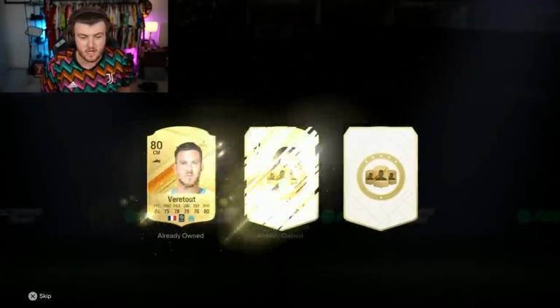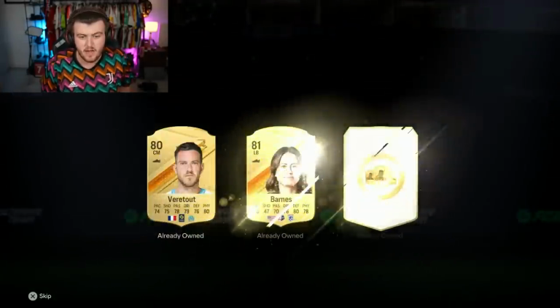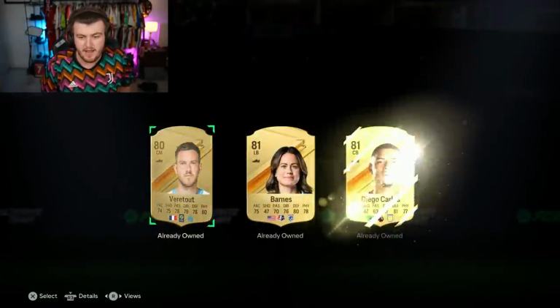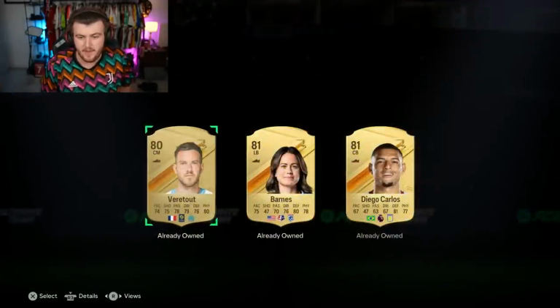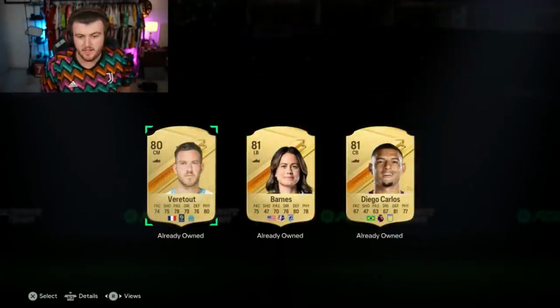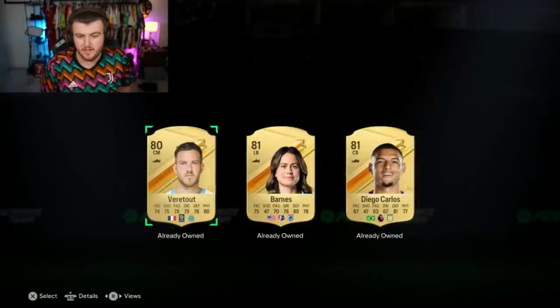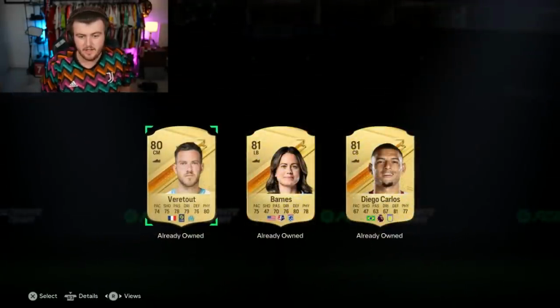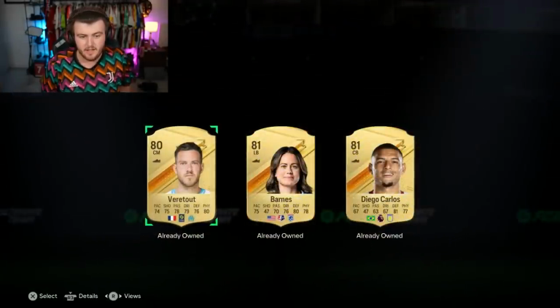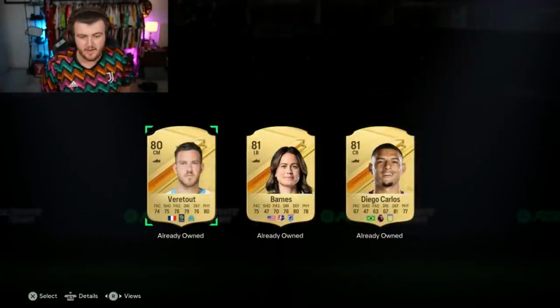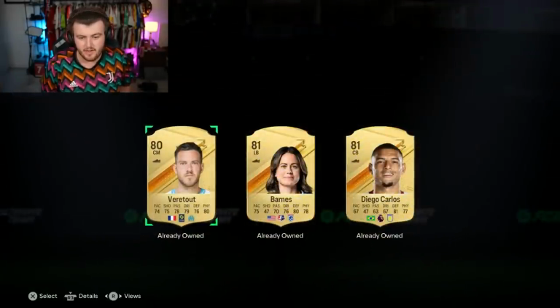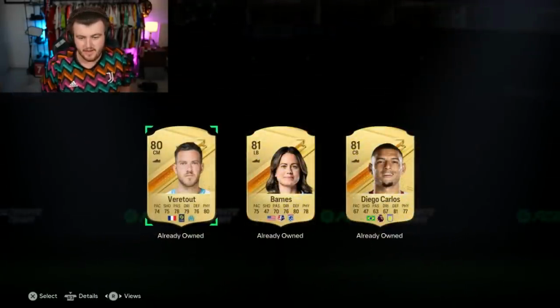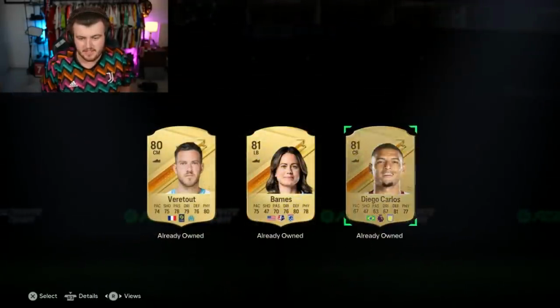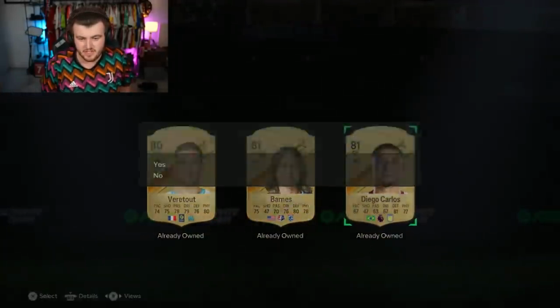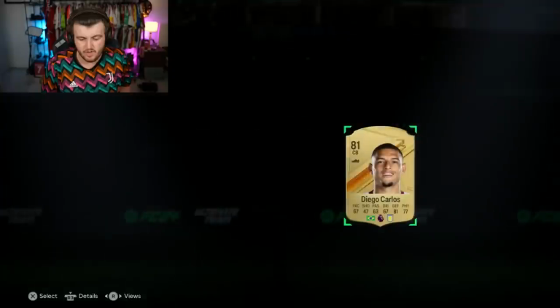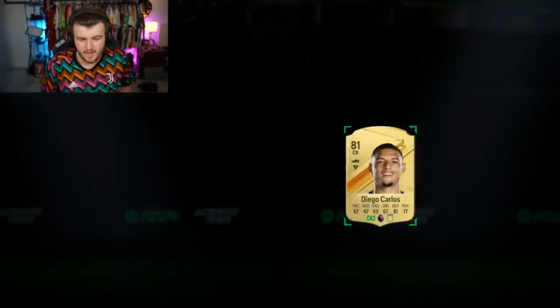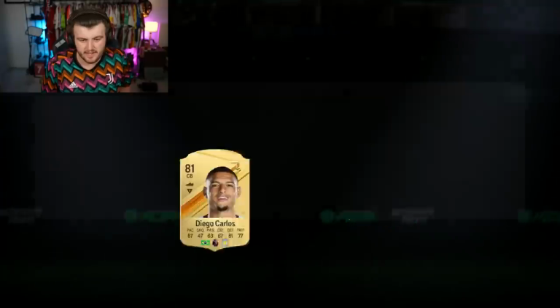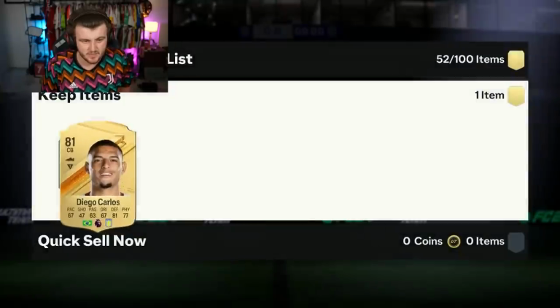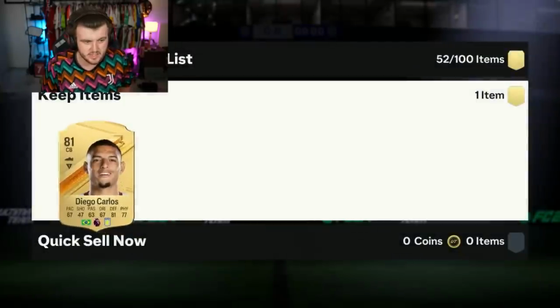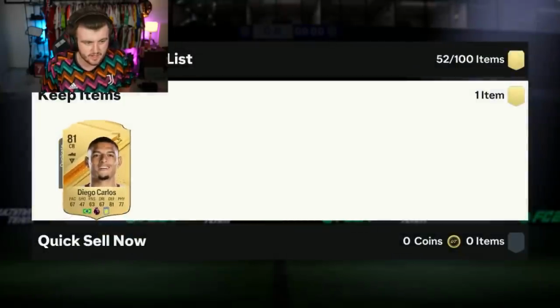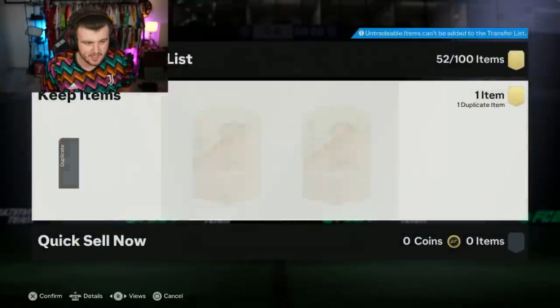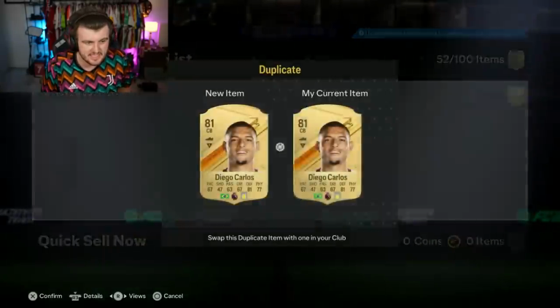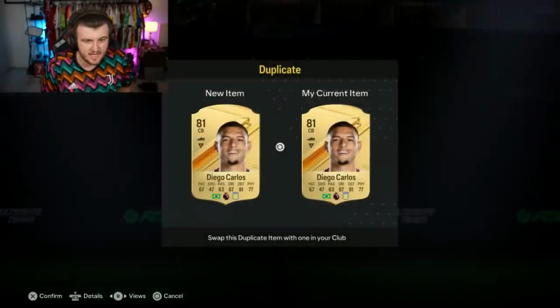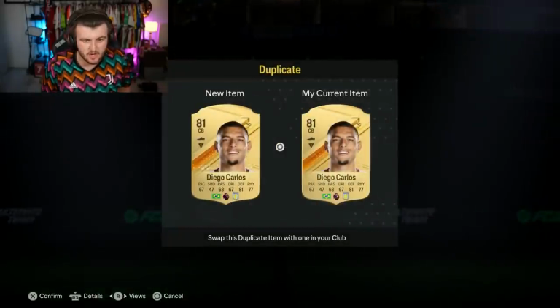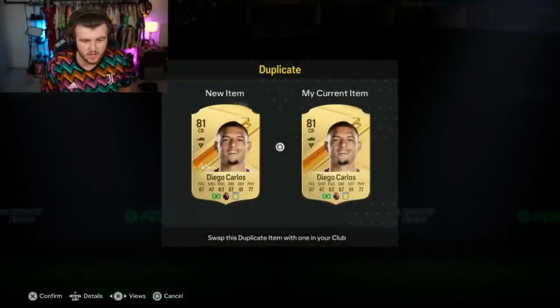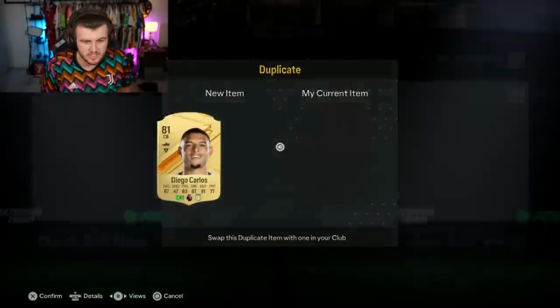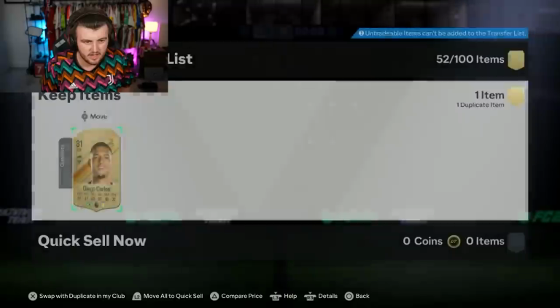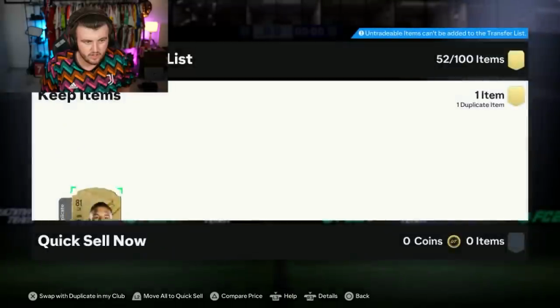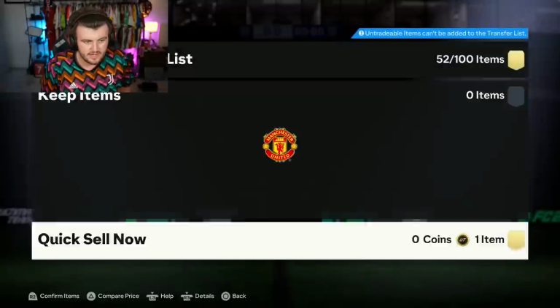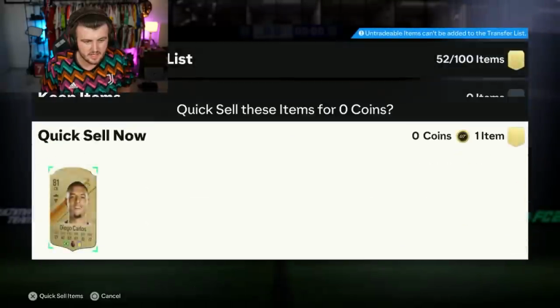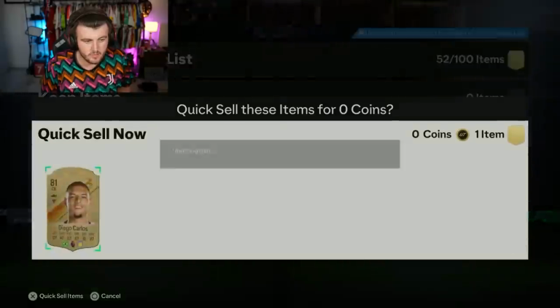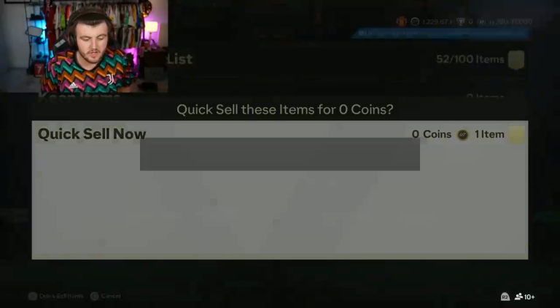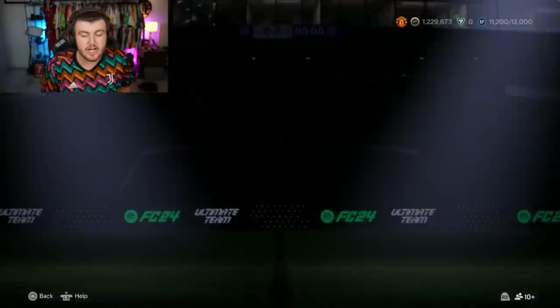Player pick first. That's actually not a great player pick at all - we got ourselves Diego Carlos, who is a duplicate untradeable.